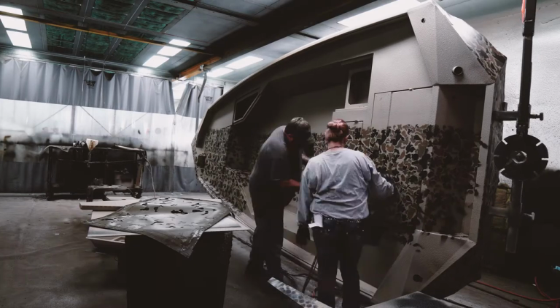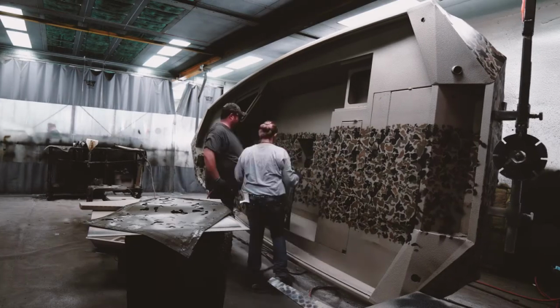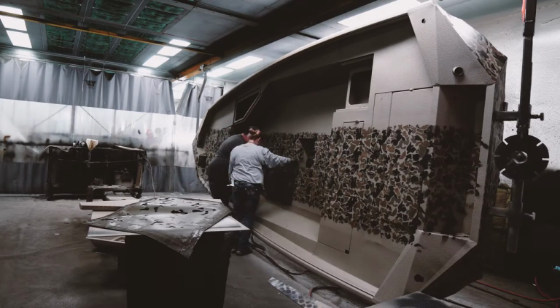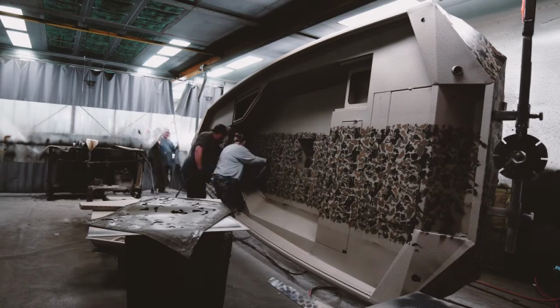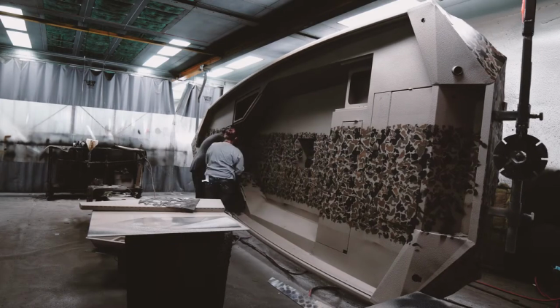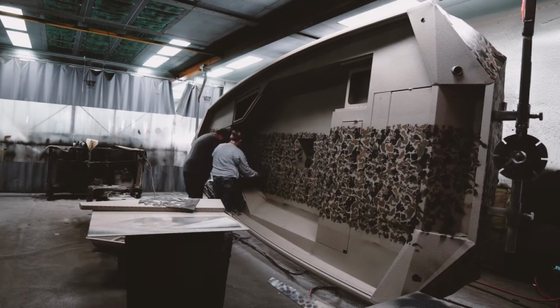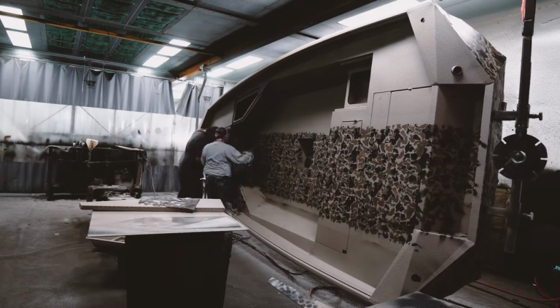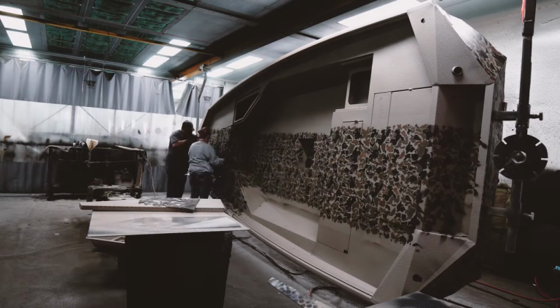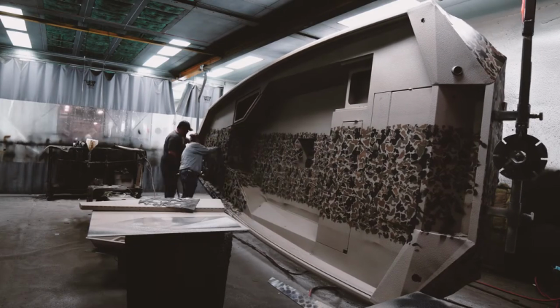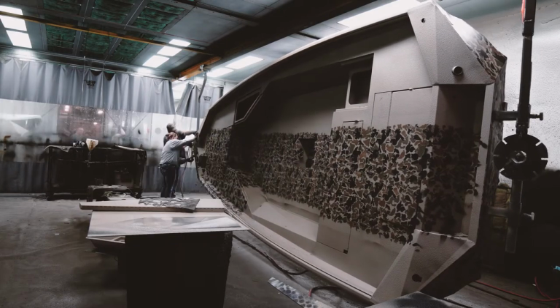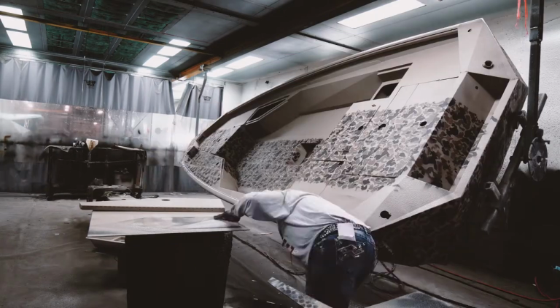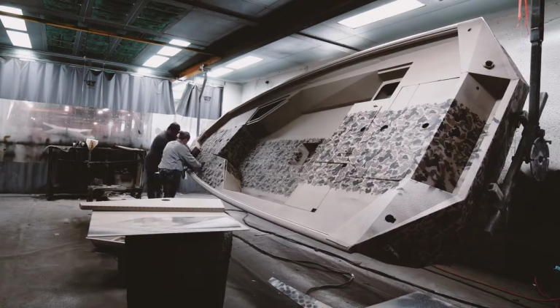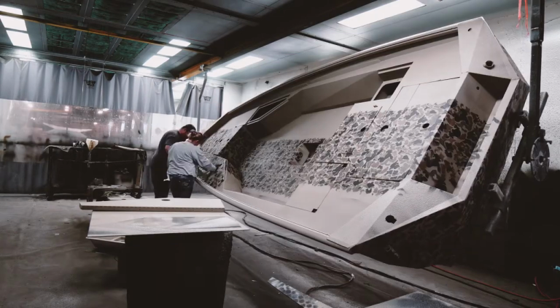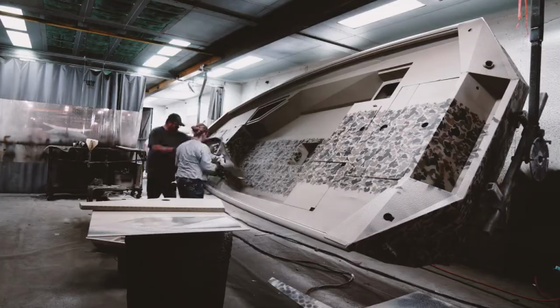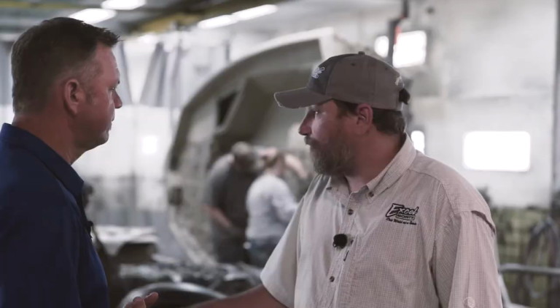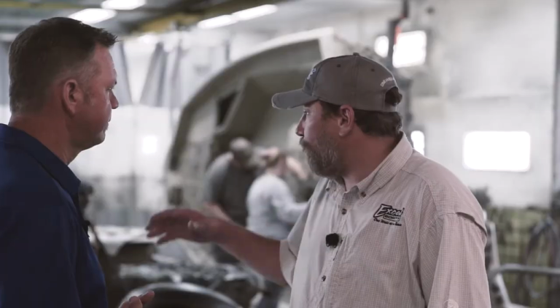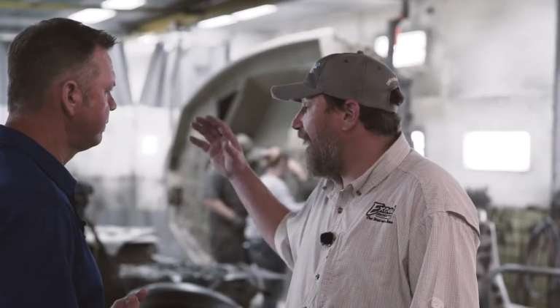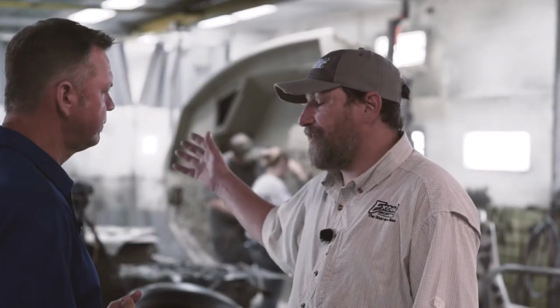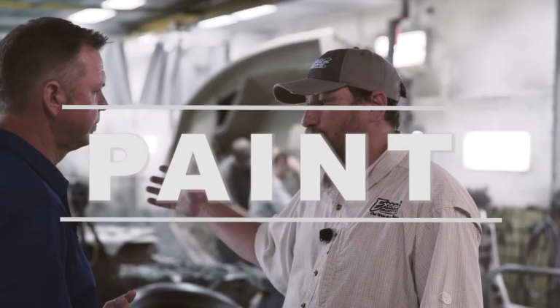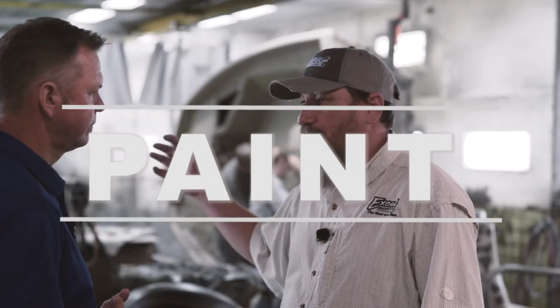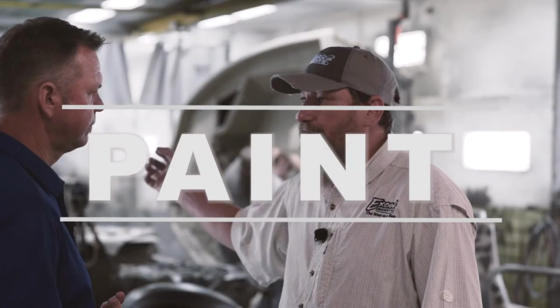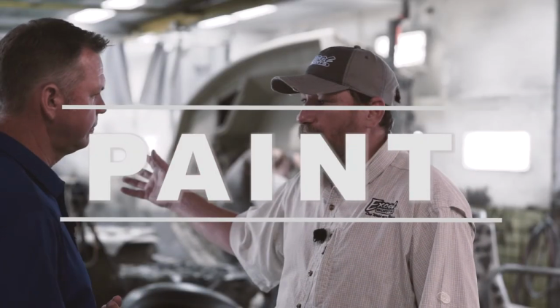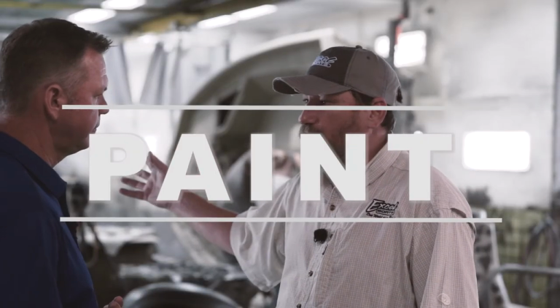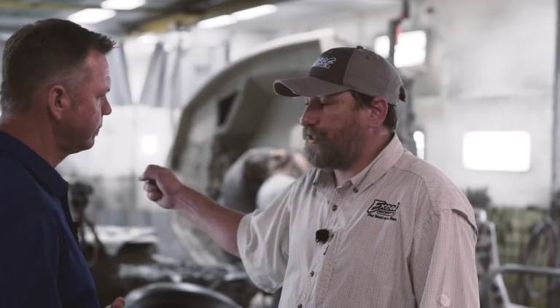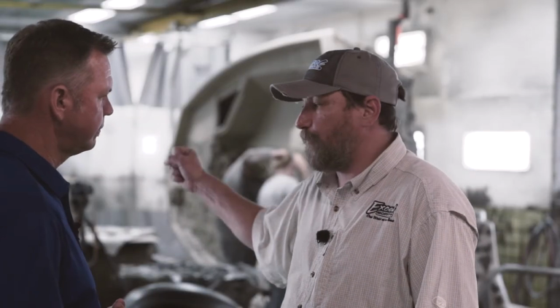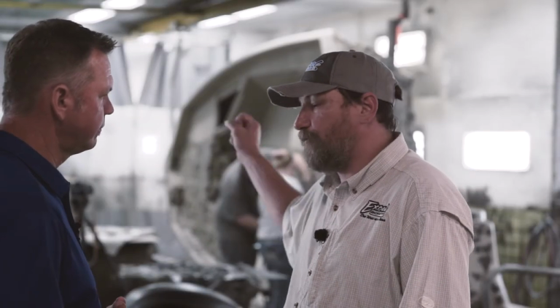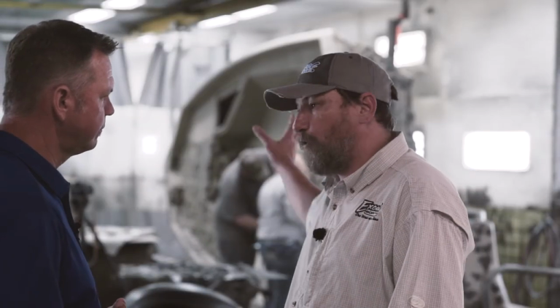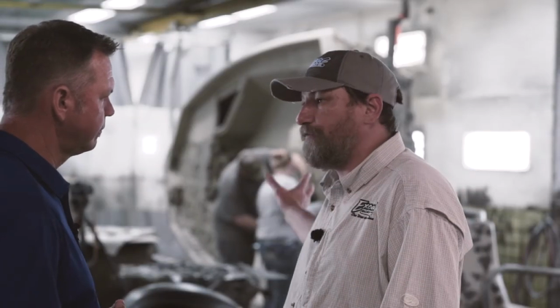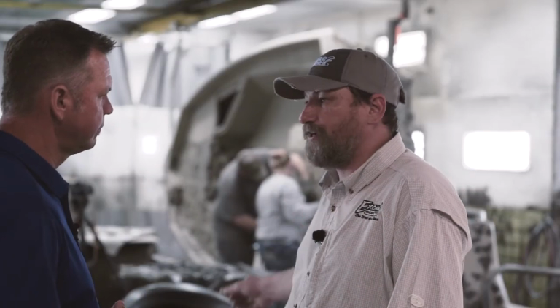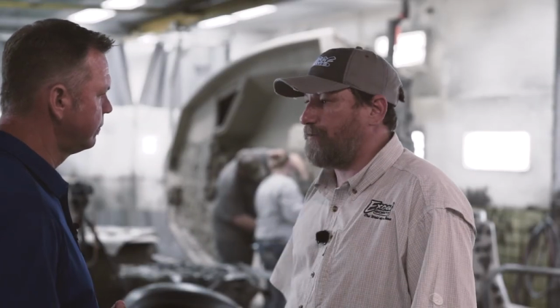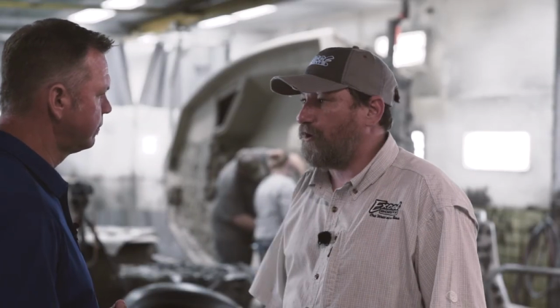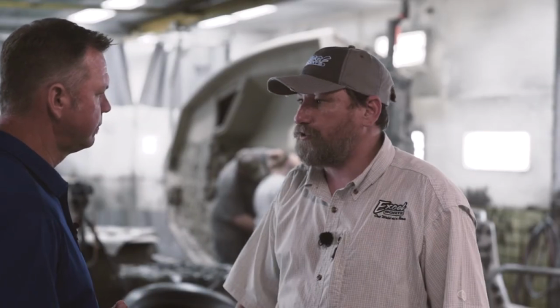We have a variety of shiny colors and we also offer four different camouflage options.